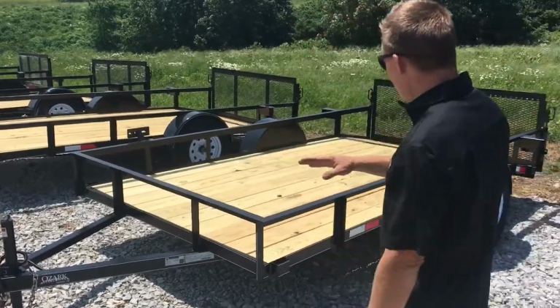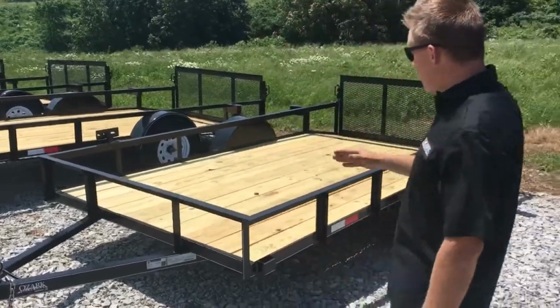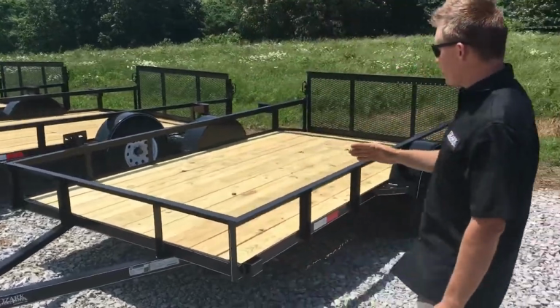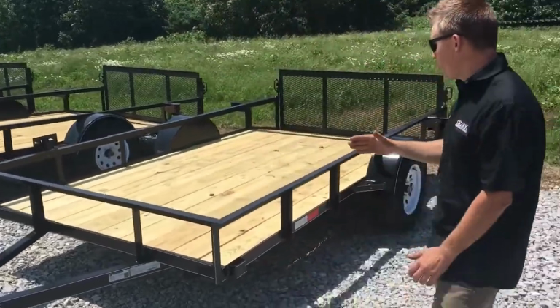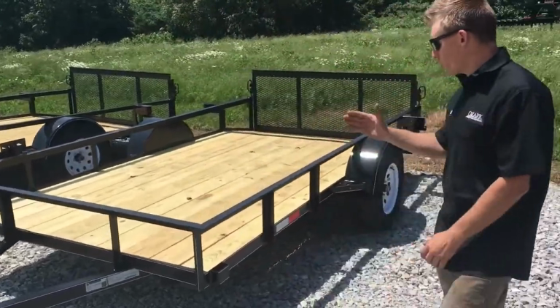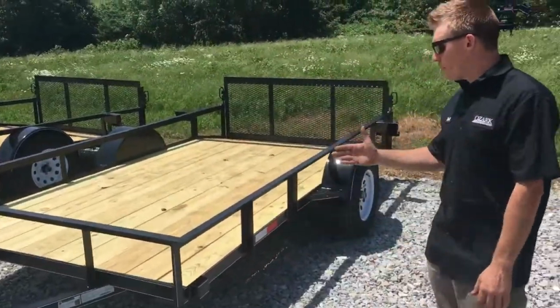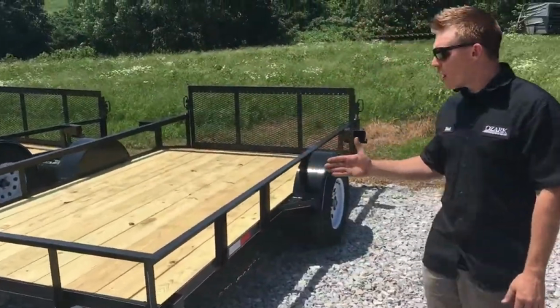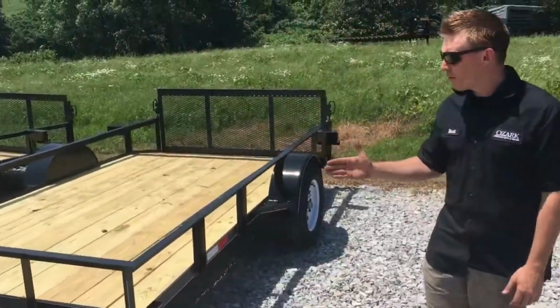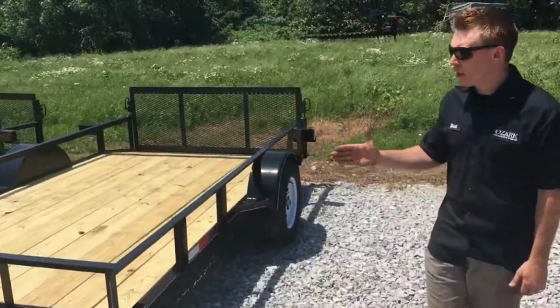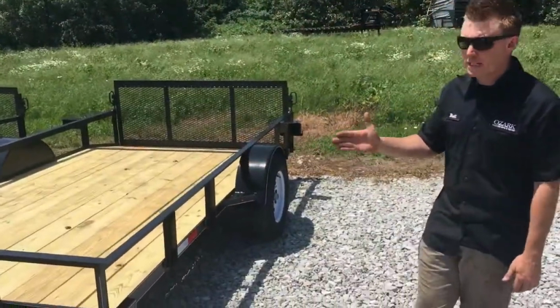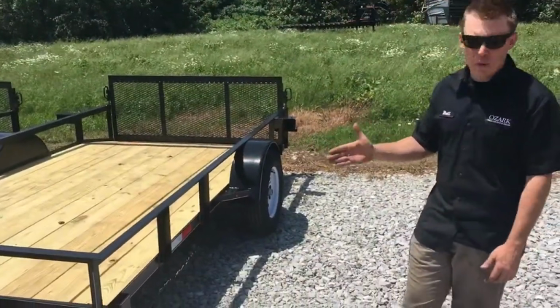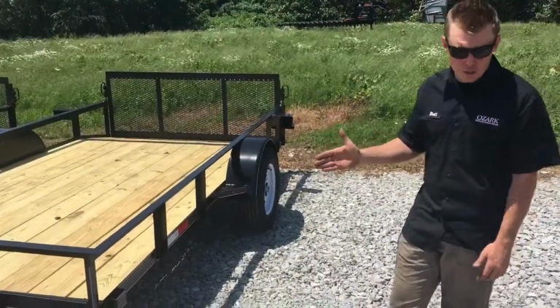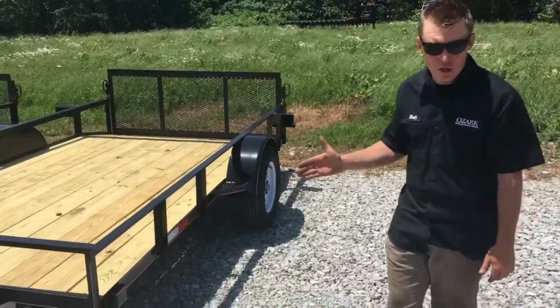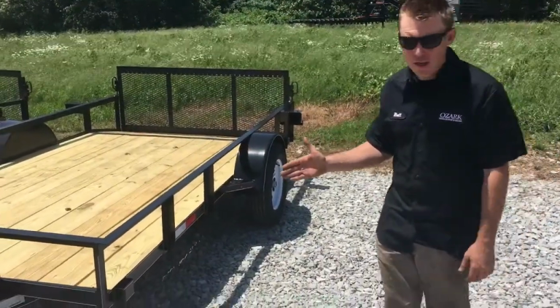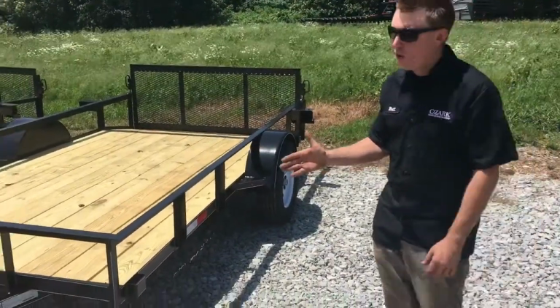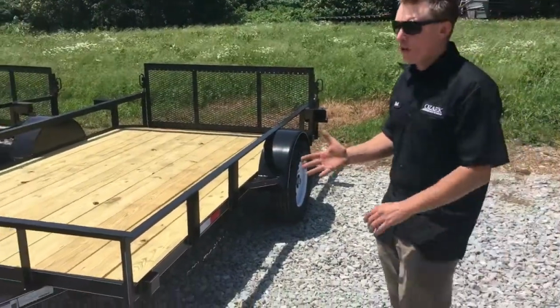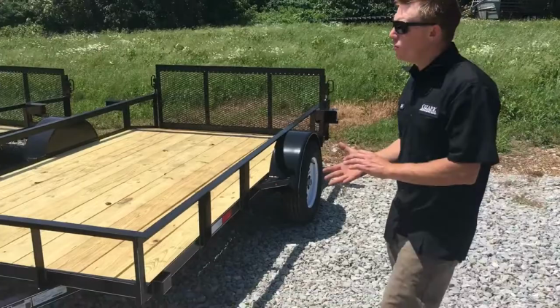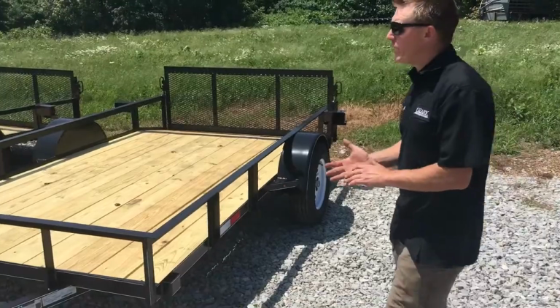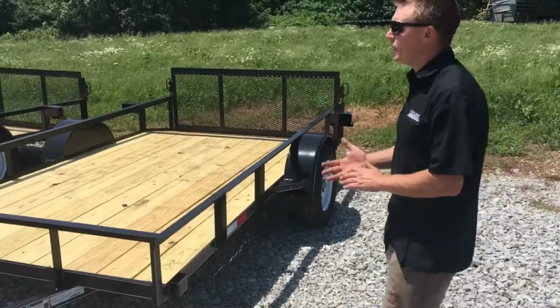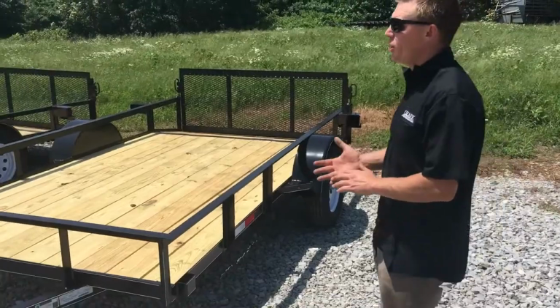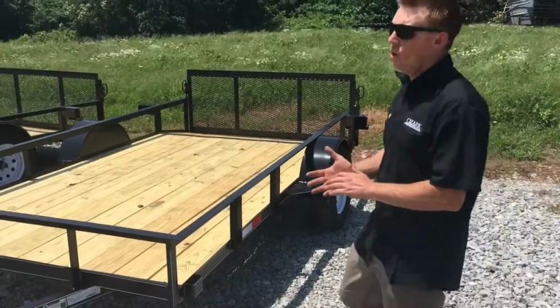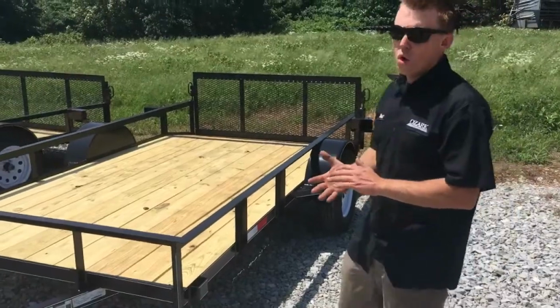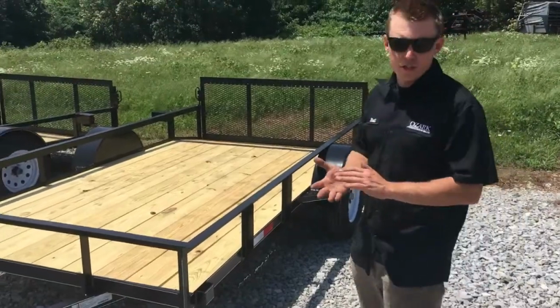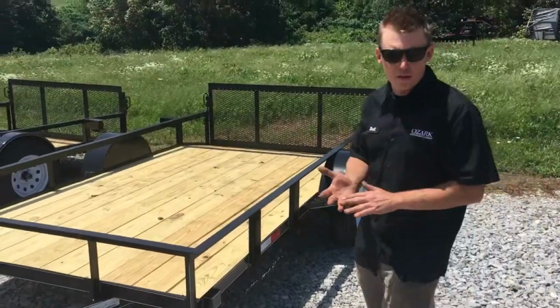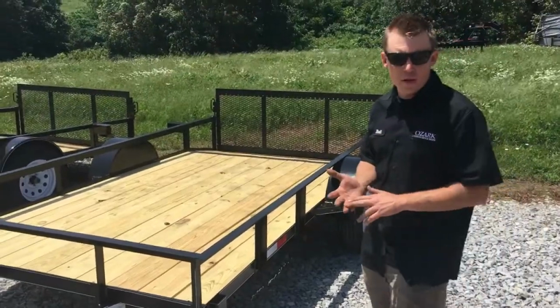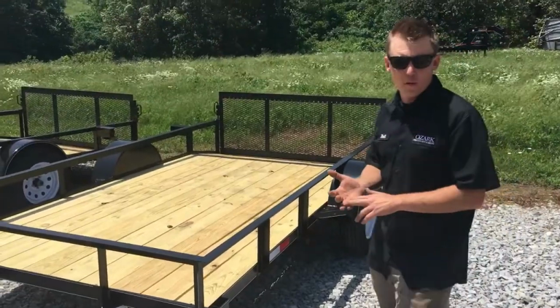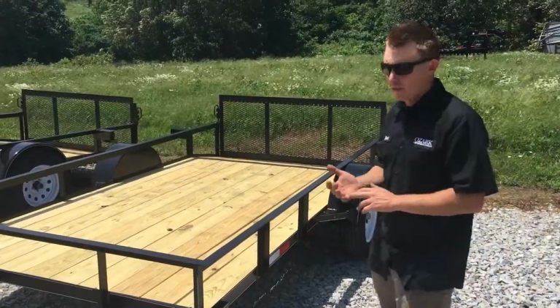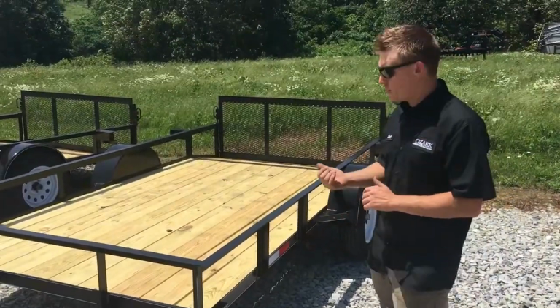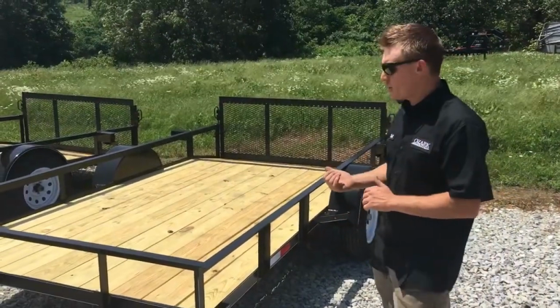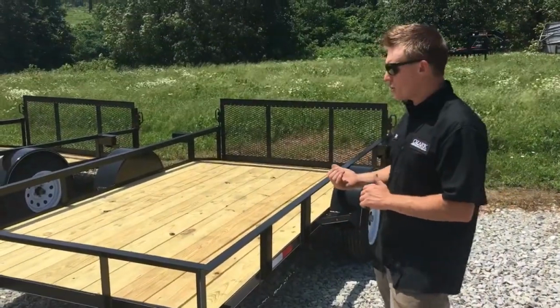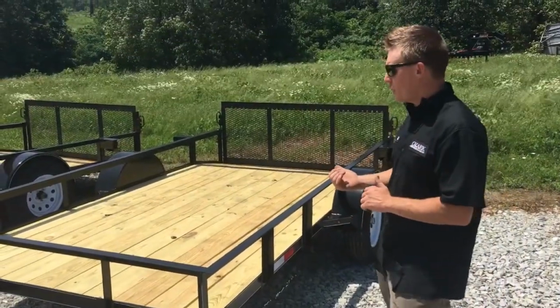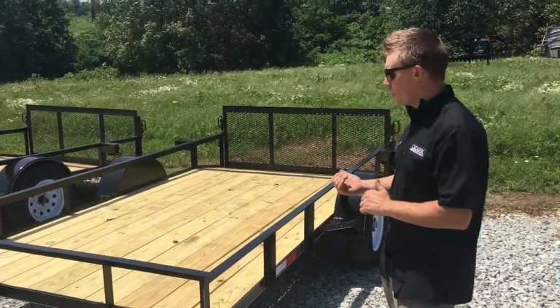Coming back to the lumber — everything is pressure treated. We don't use ACQ or standard lumber. This is pressure treated lumber.